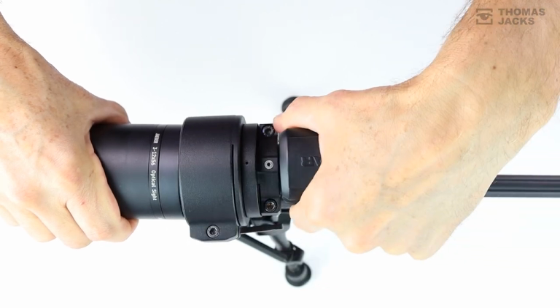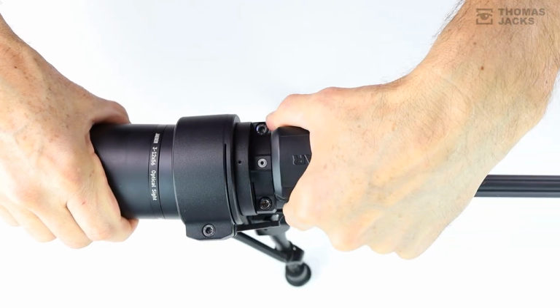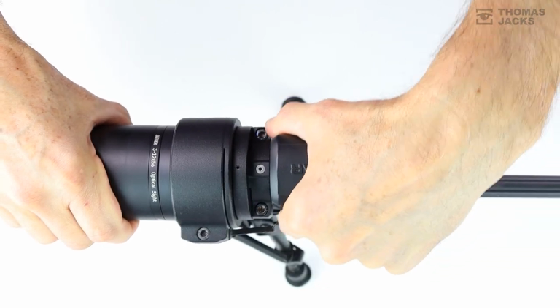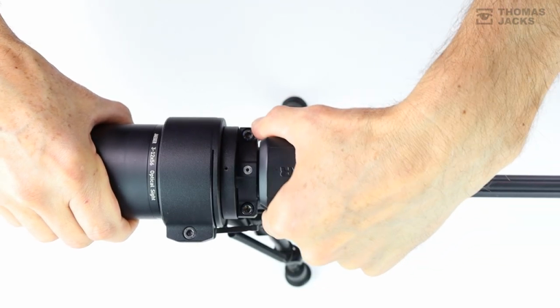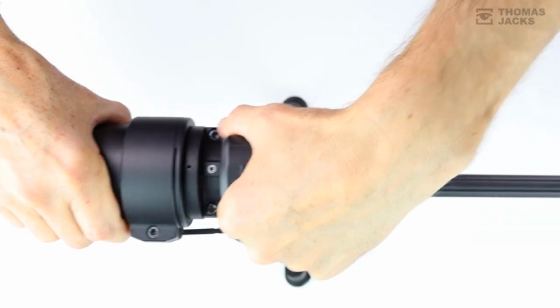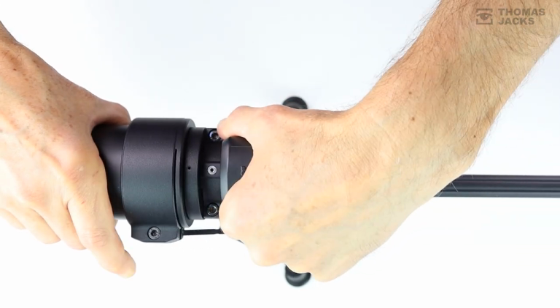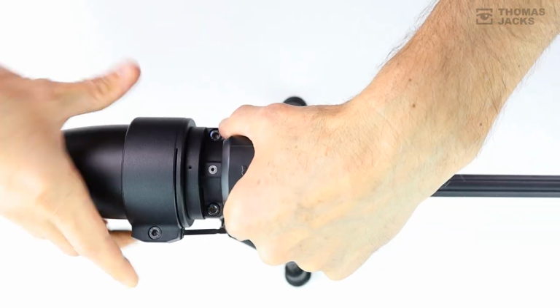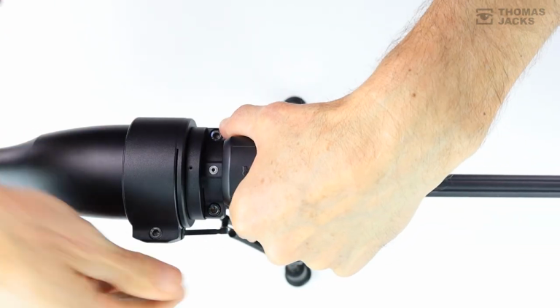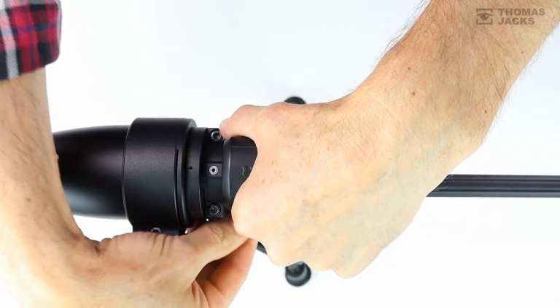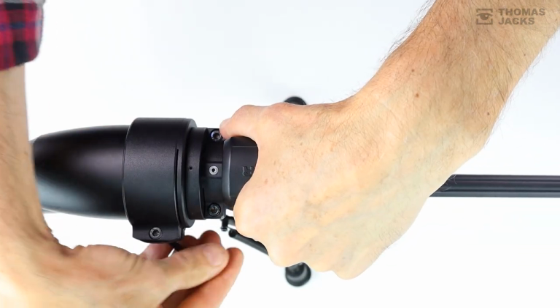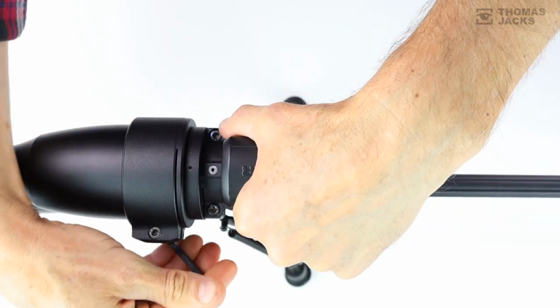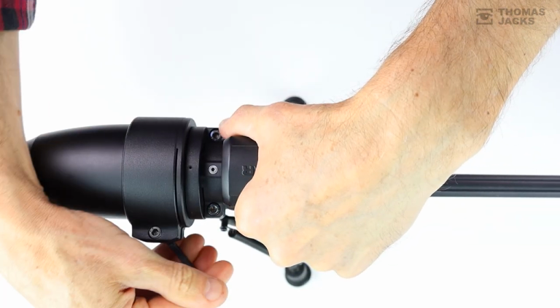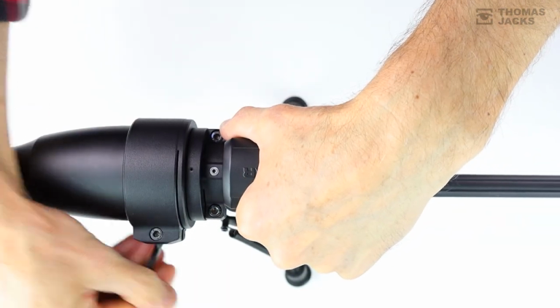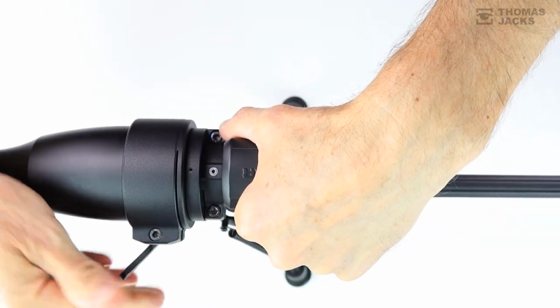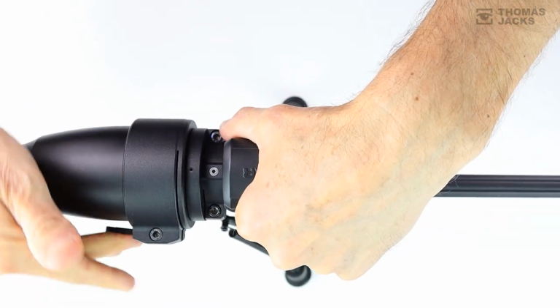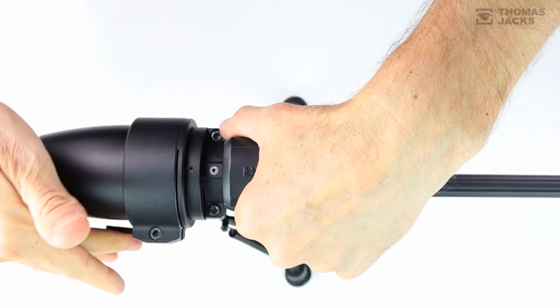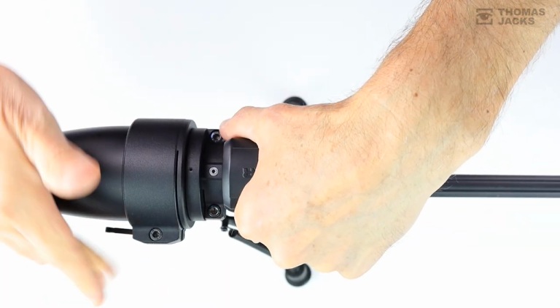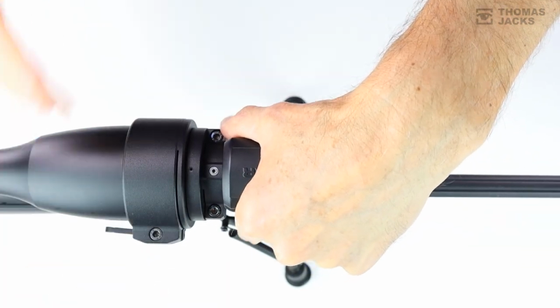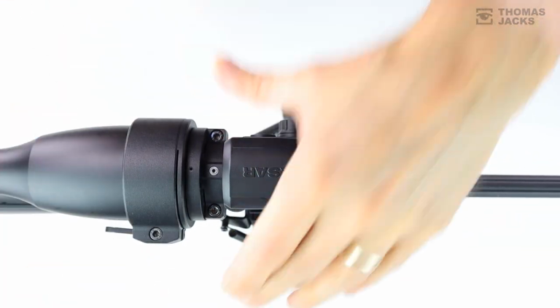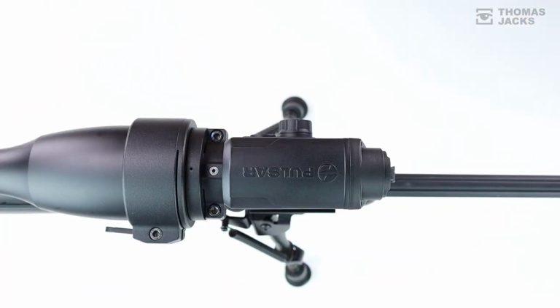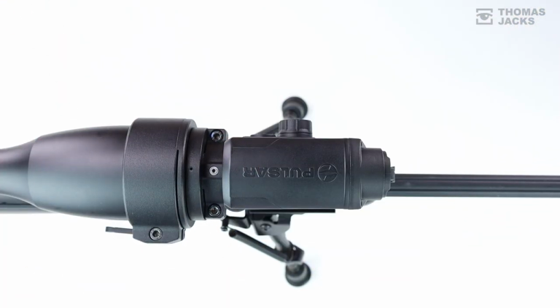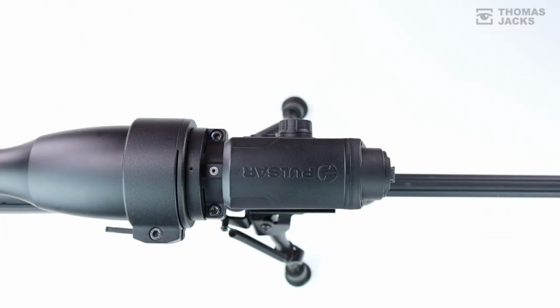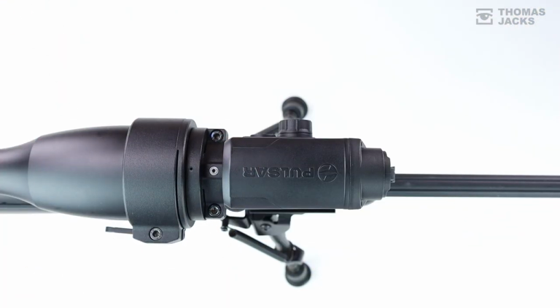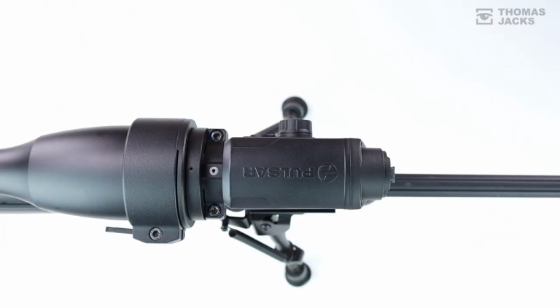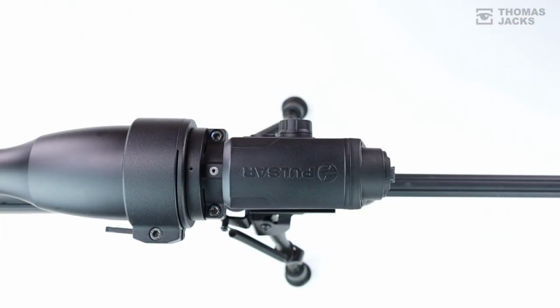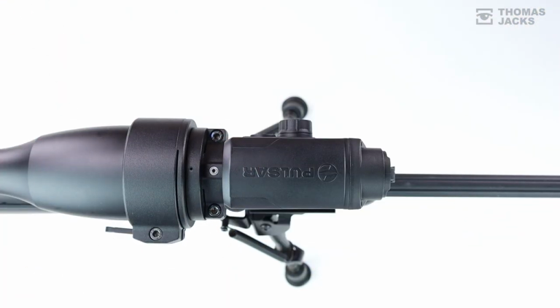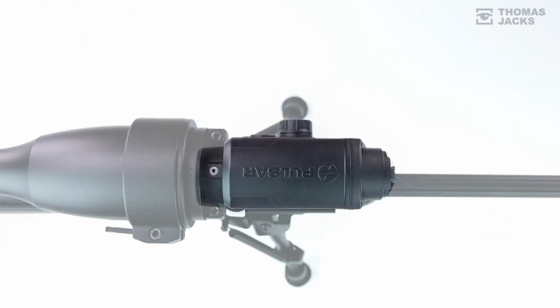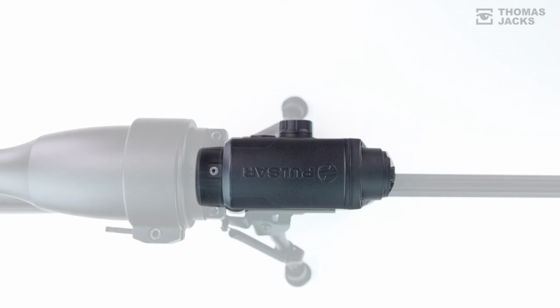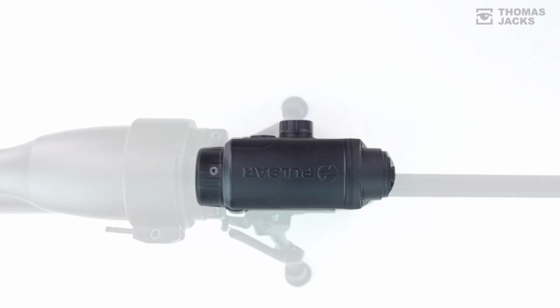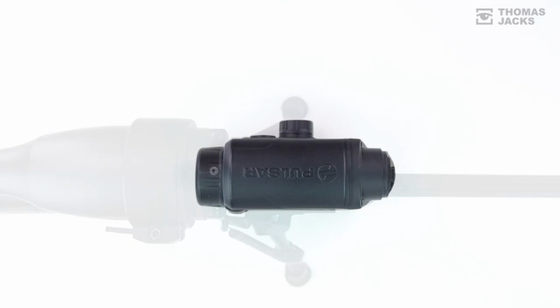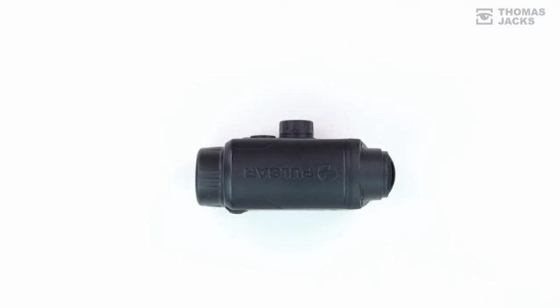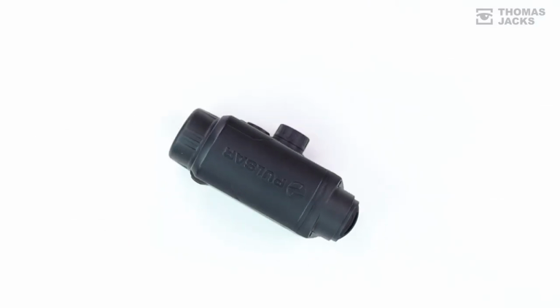And once set up, the ingenious design allows you to remove and reattach your Proton with the same precision in seconds.